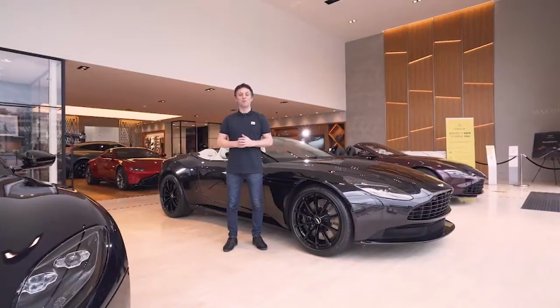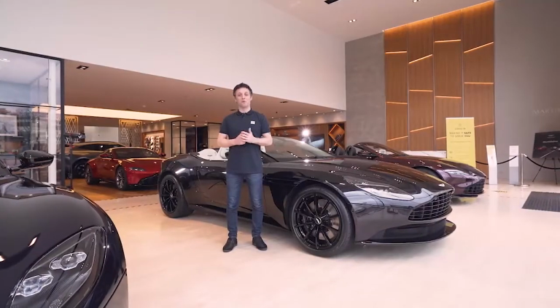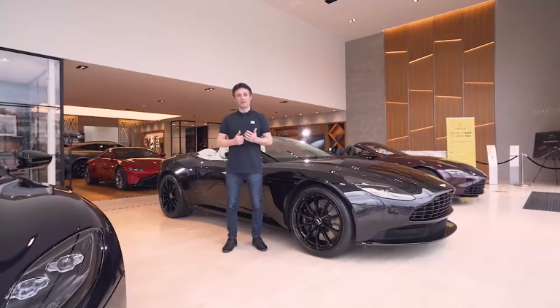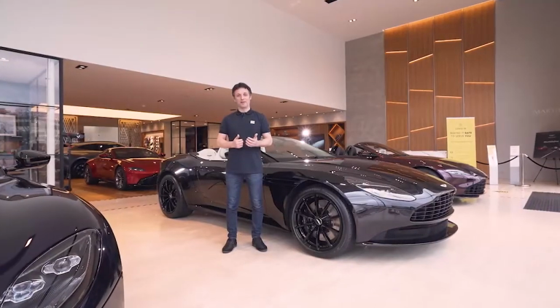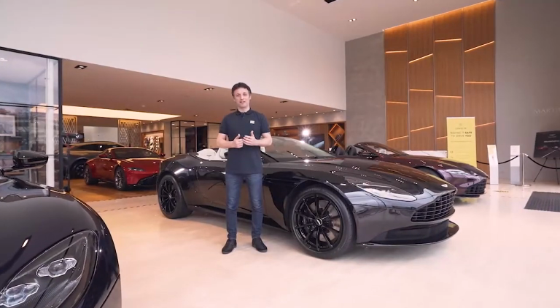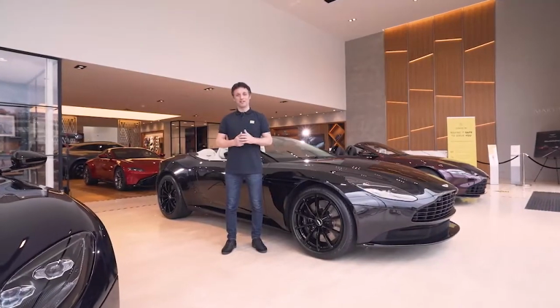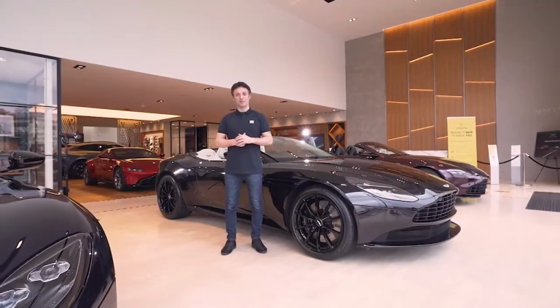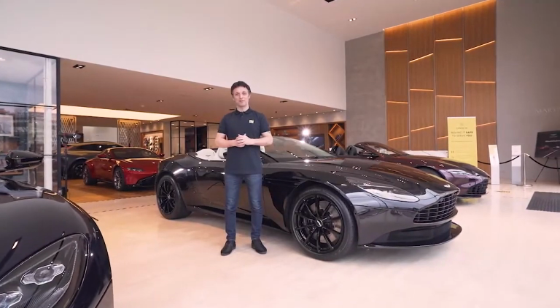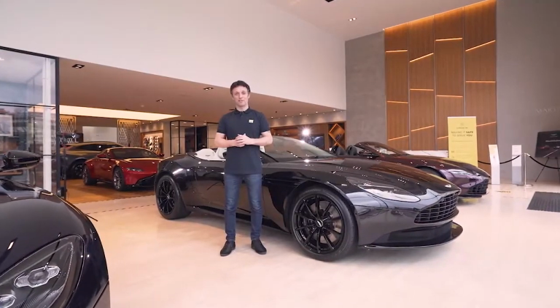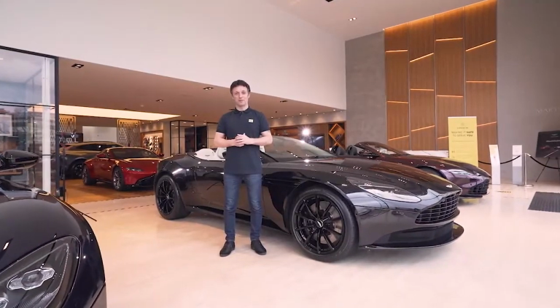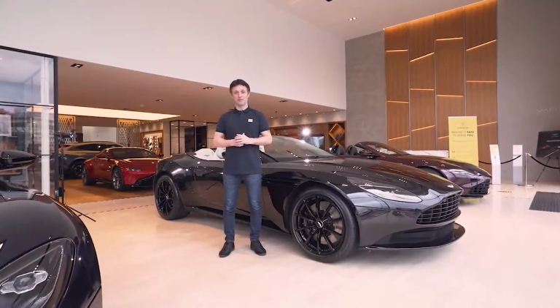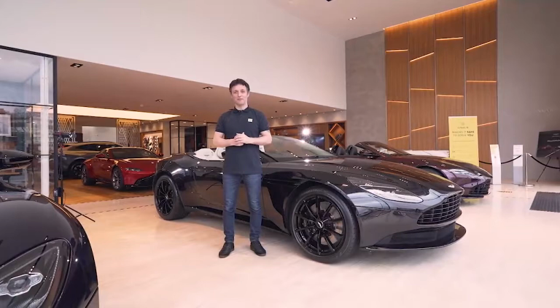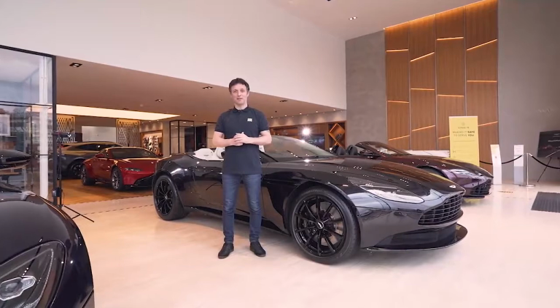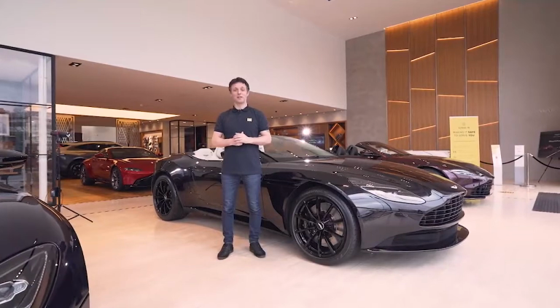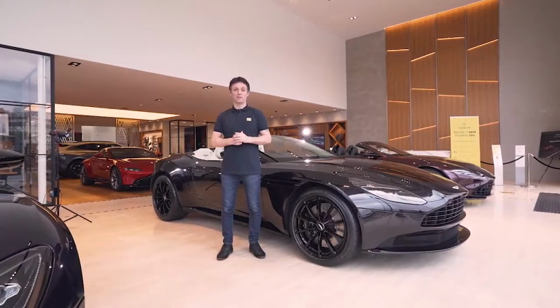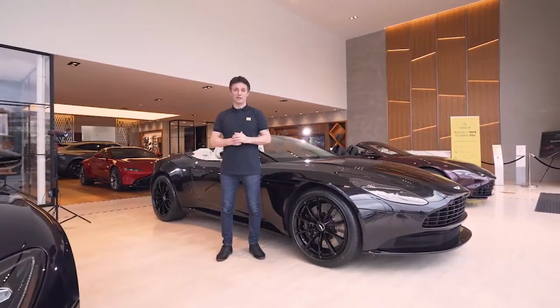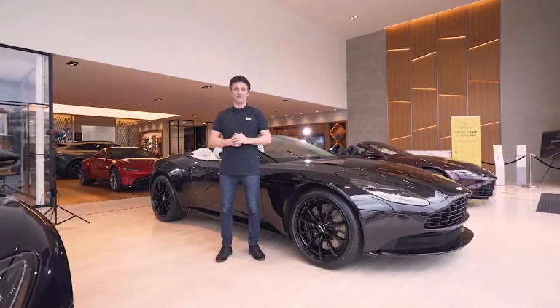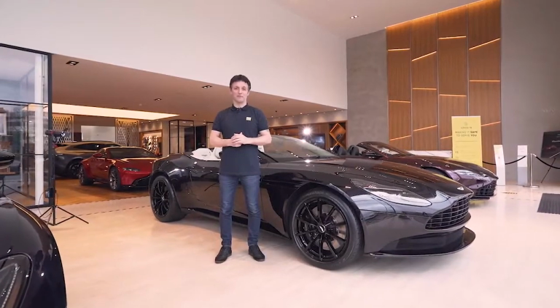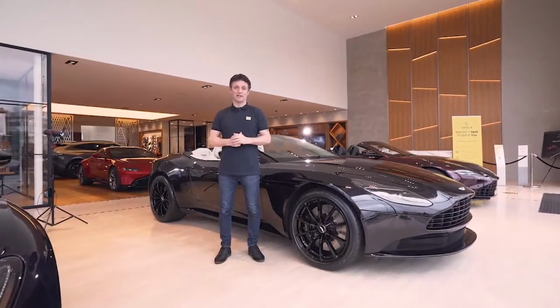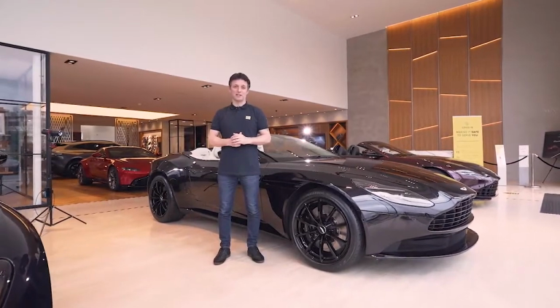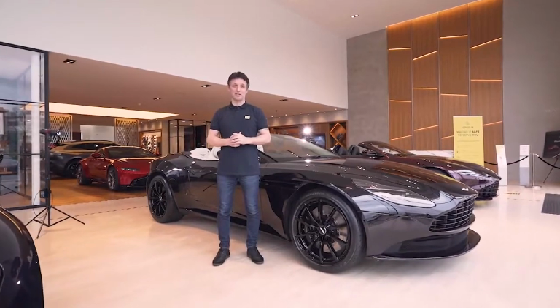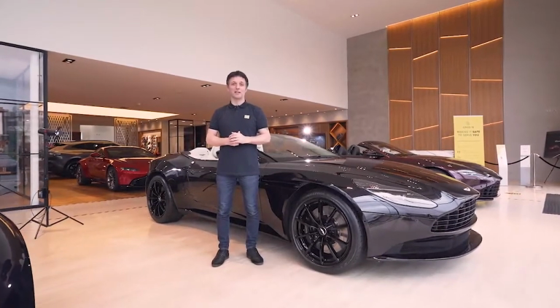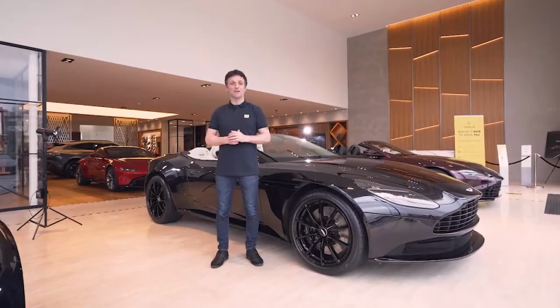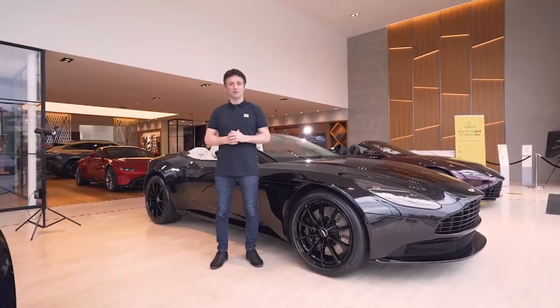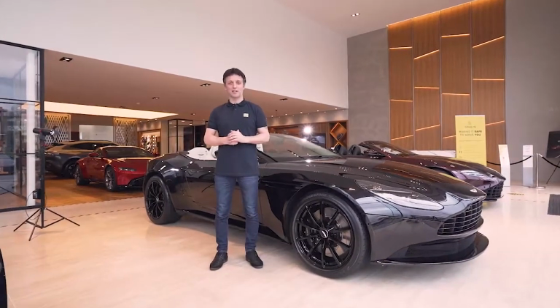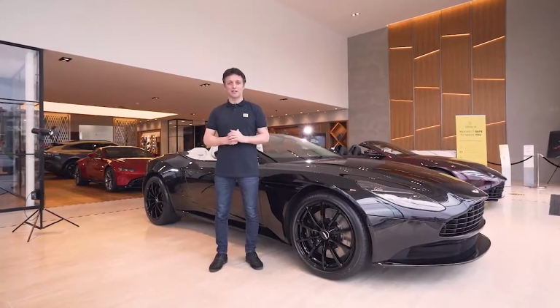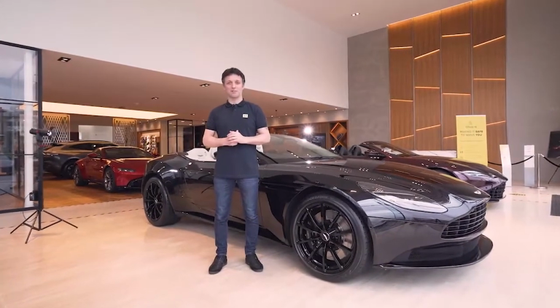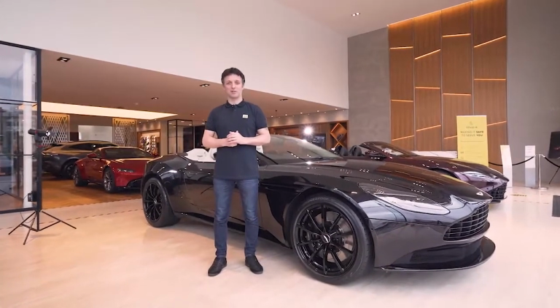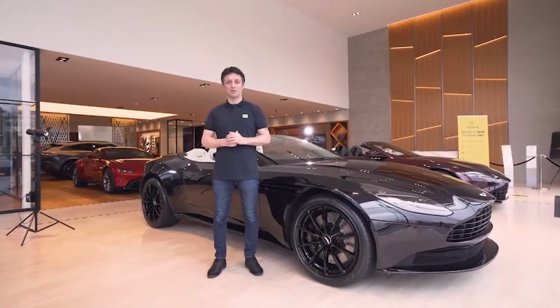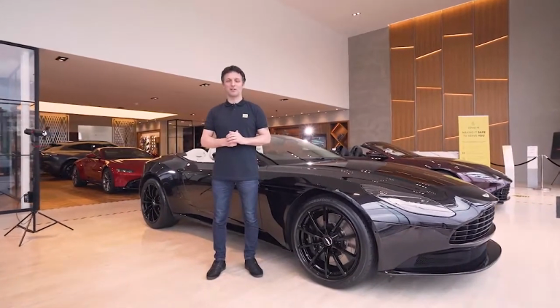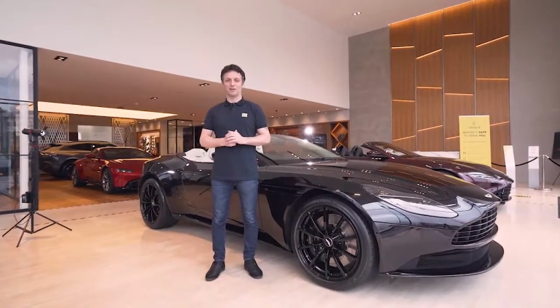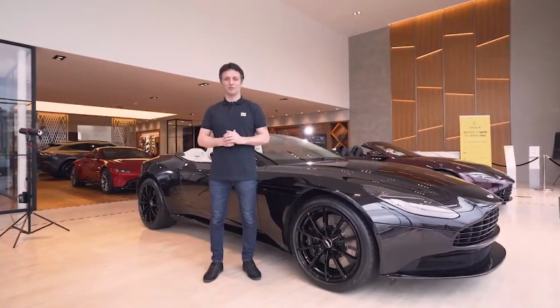If you want to know more about the Aston Martin DB11 and the DB11 Volante, then give Grange Aston Martin a call.